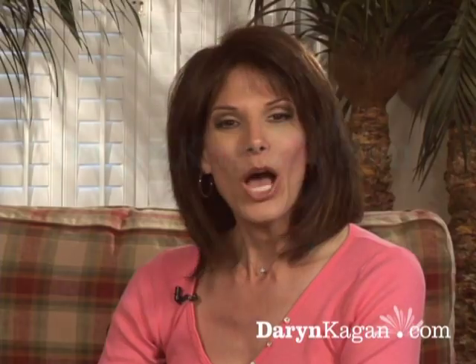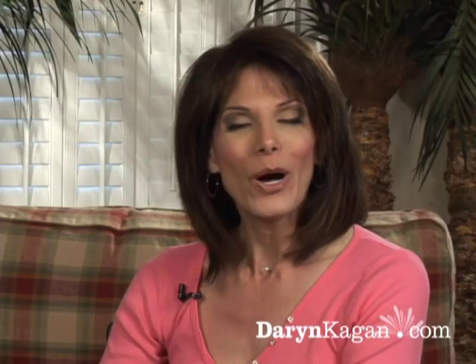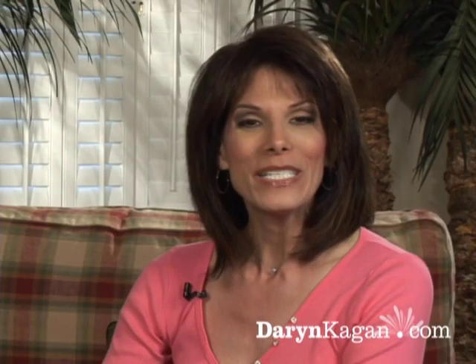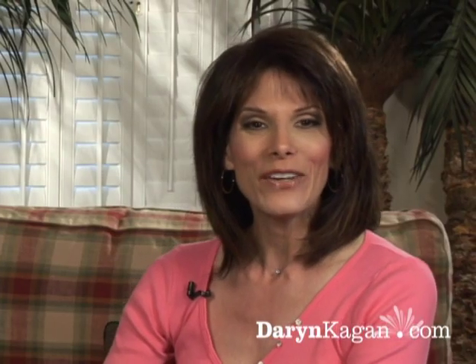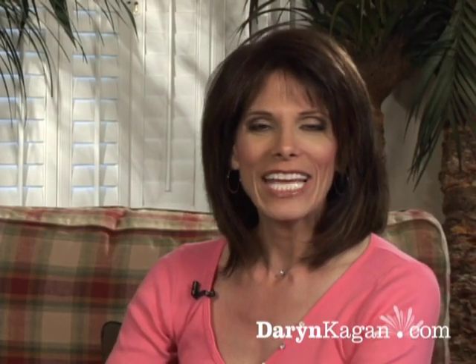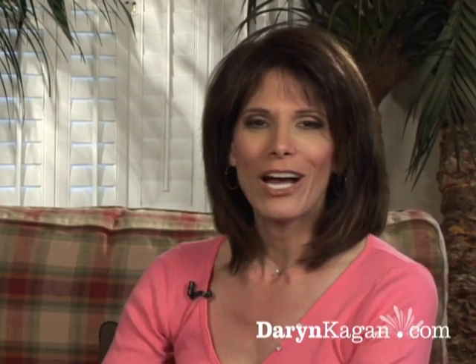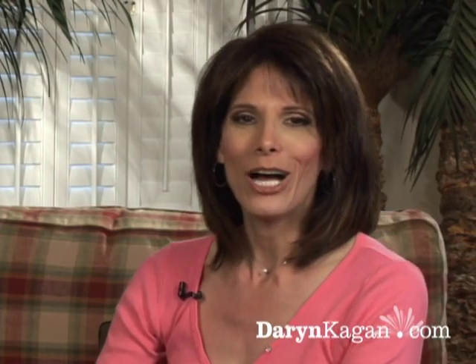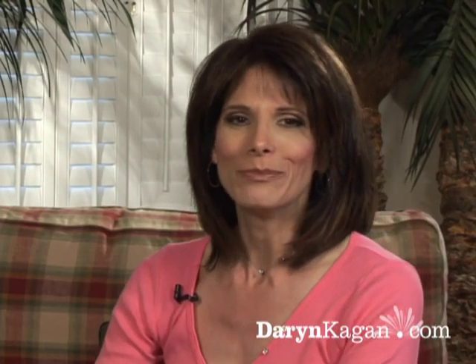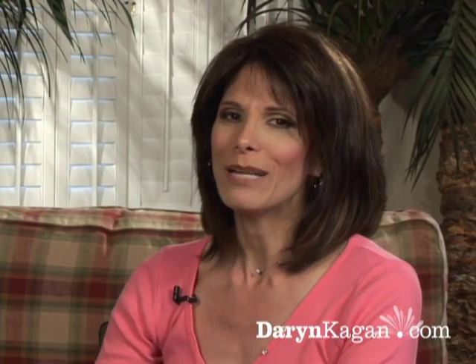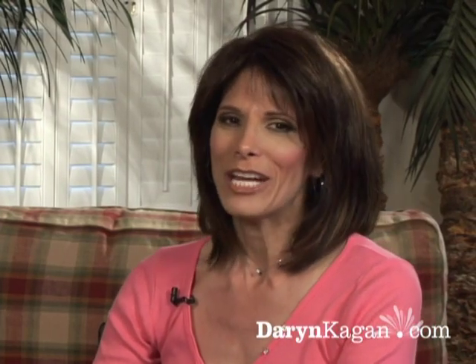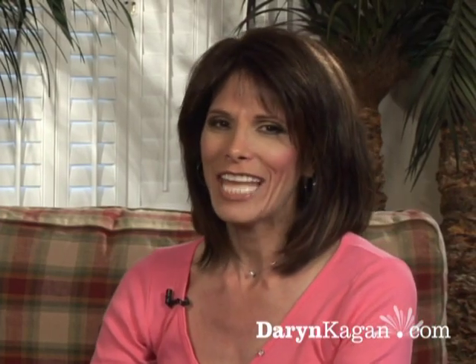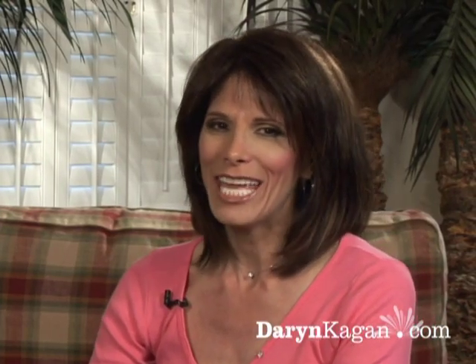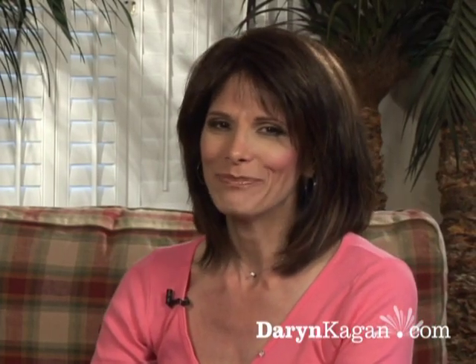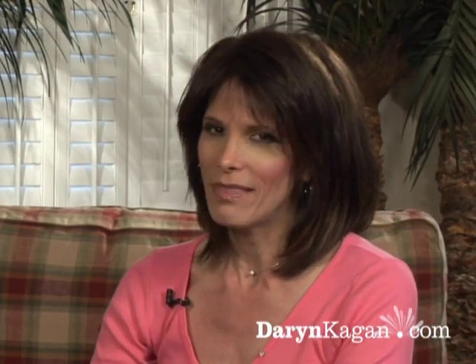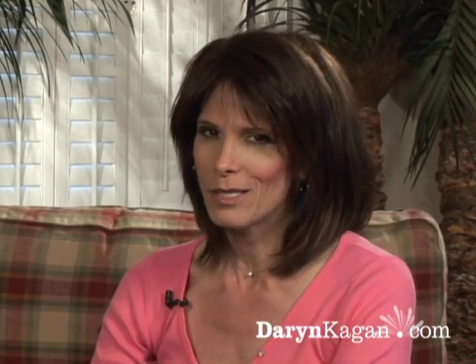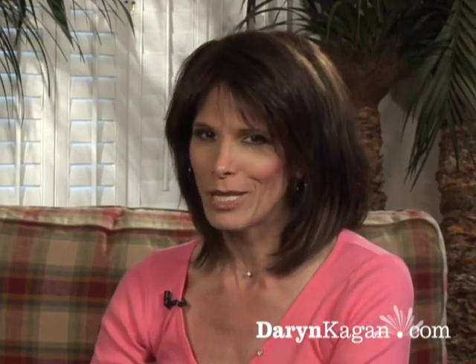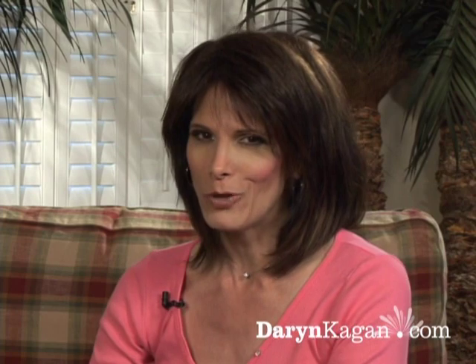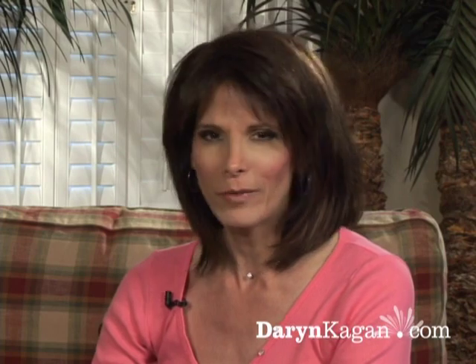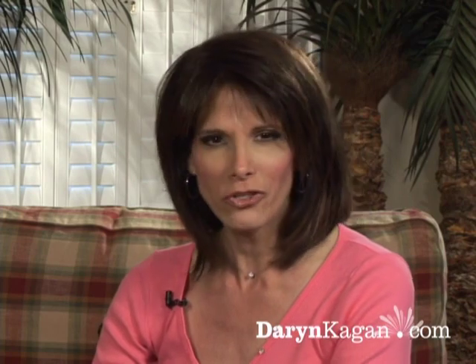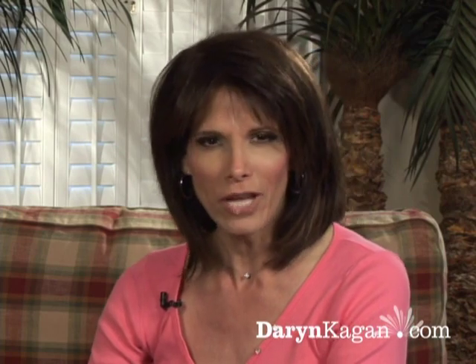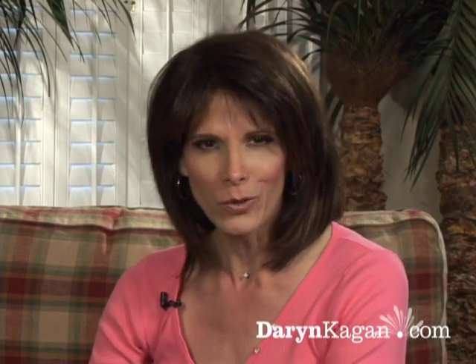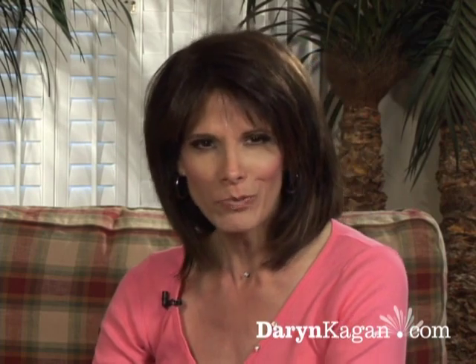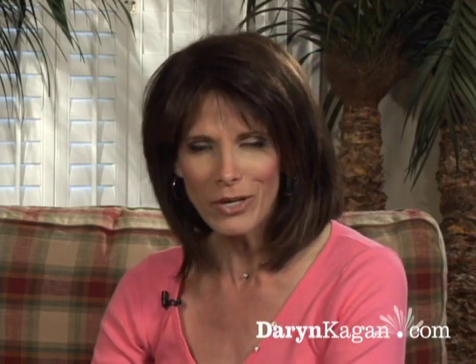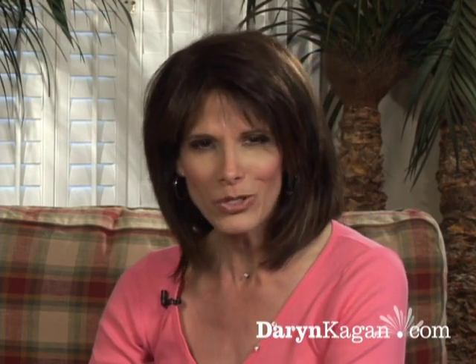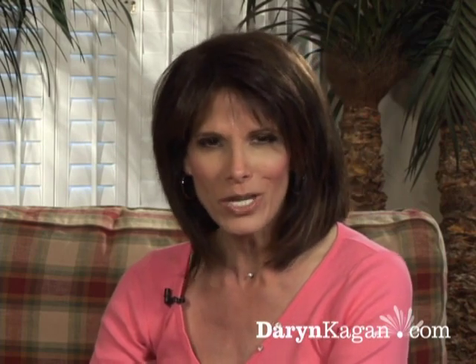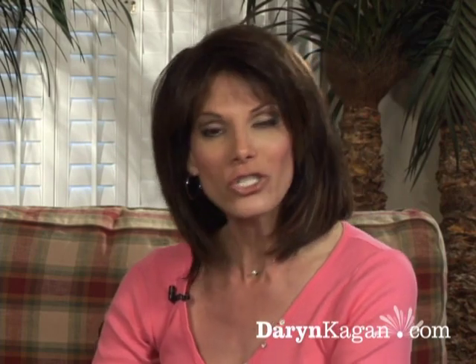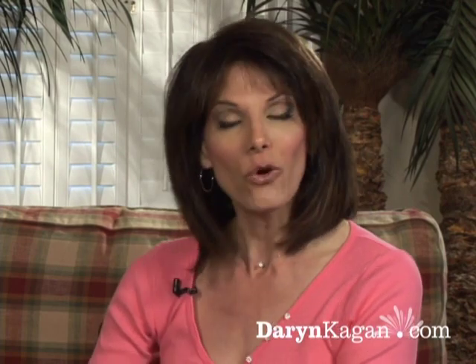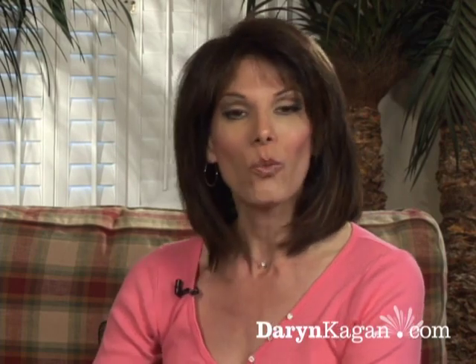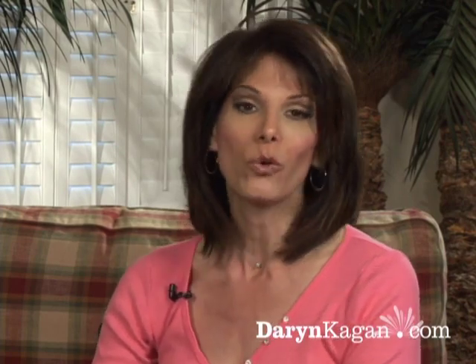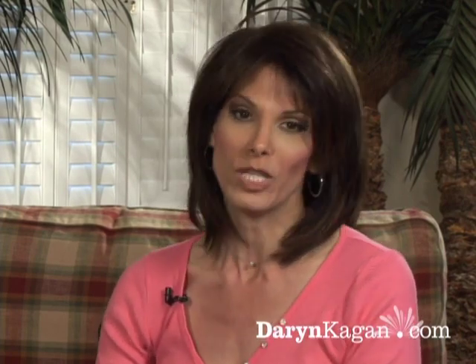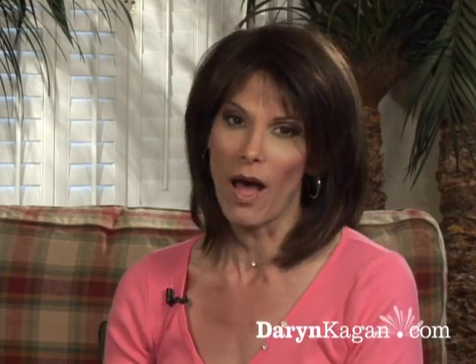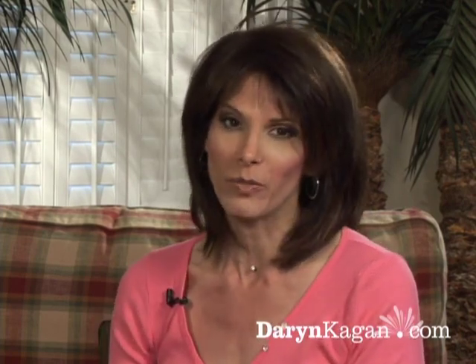Welcome to DarrenKagan.com. I'm Darren Kagan and this is the place you come each day to experience stories that show the world what's possible.